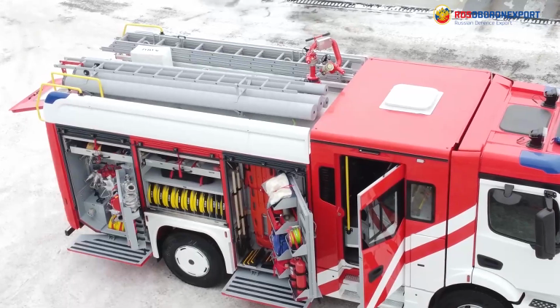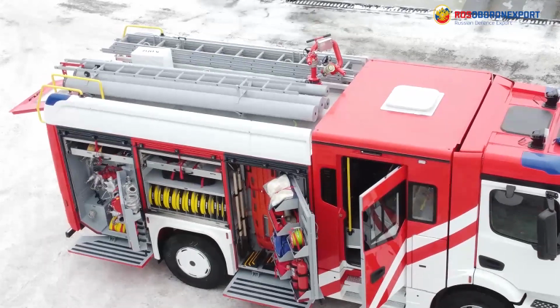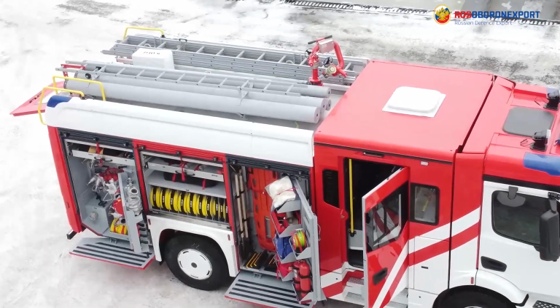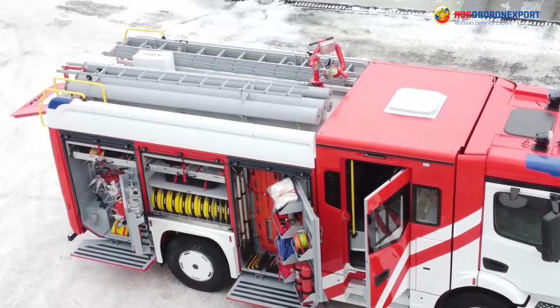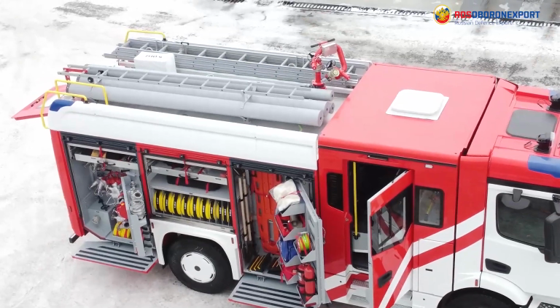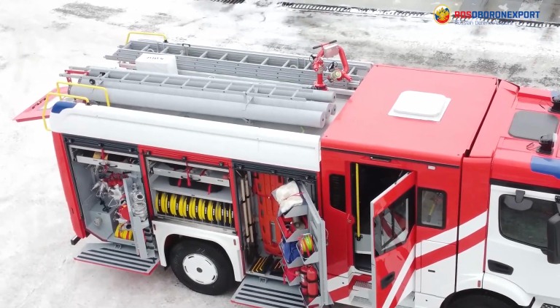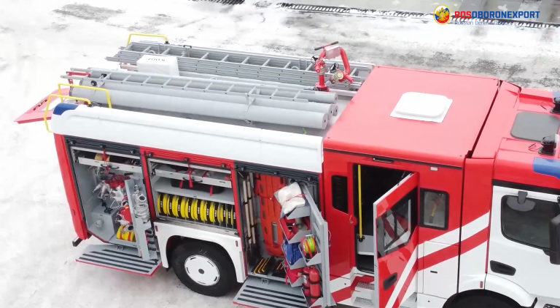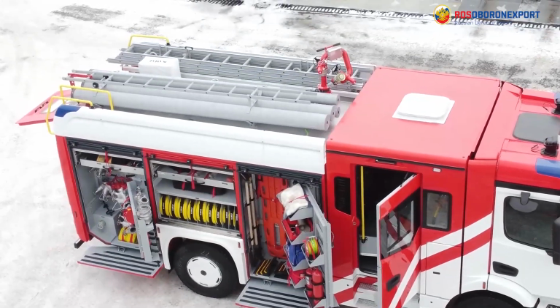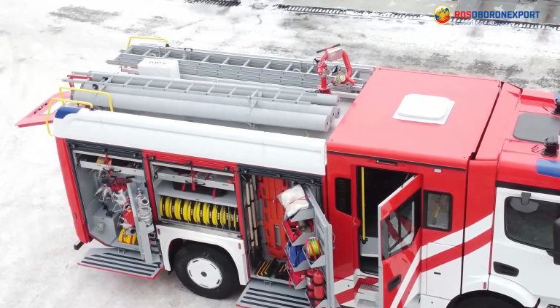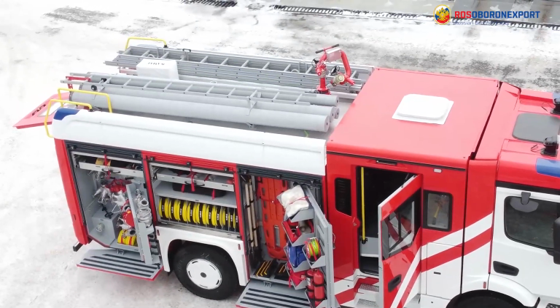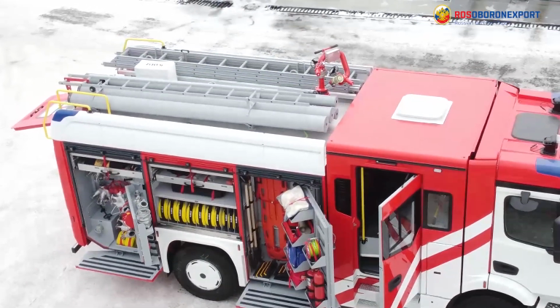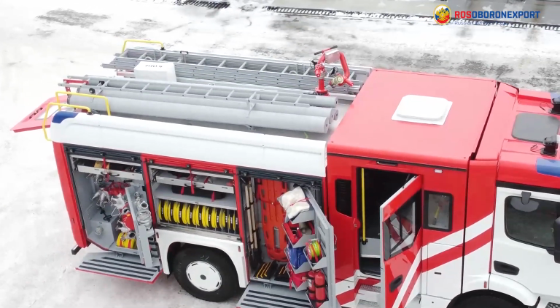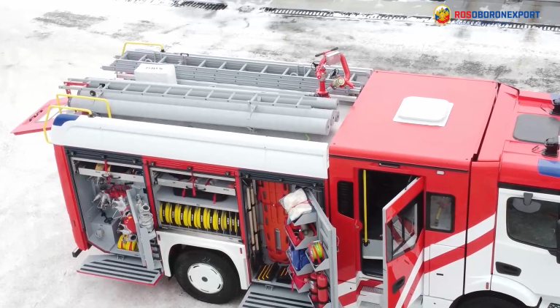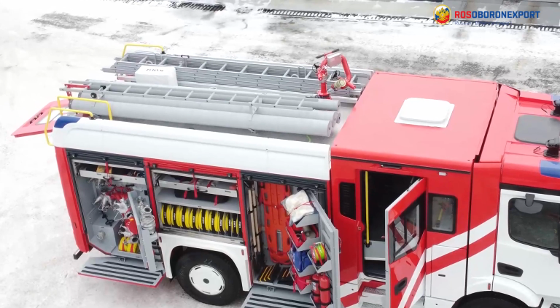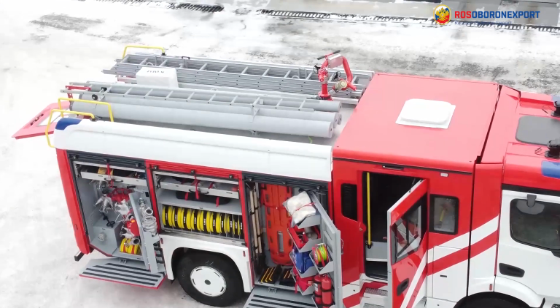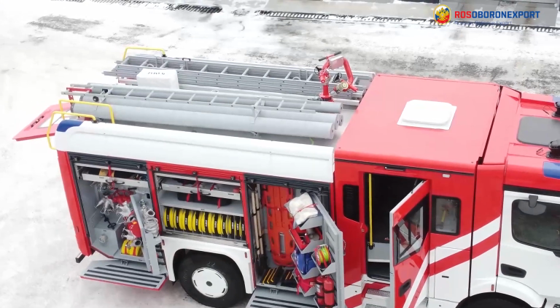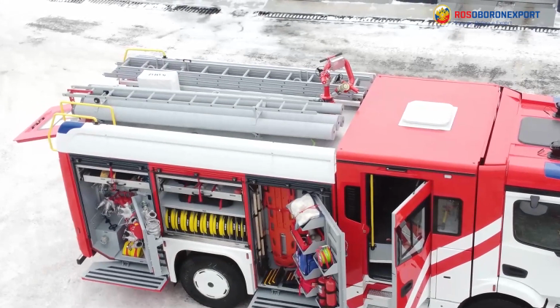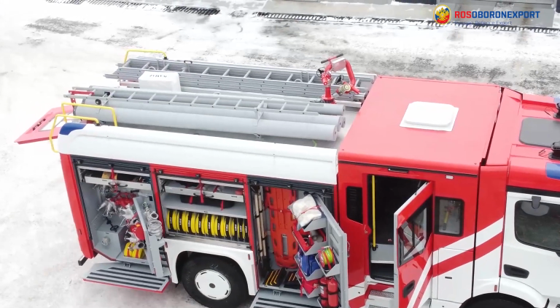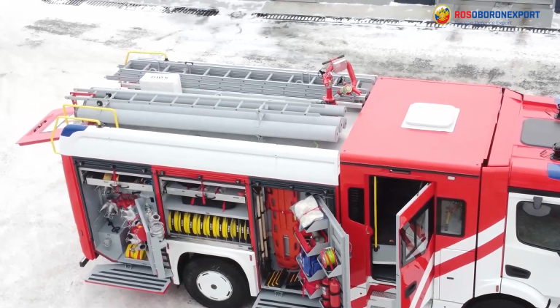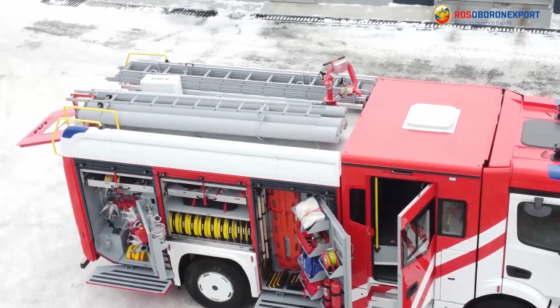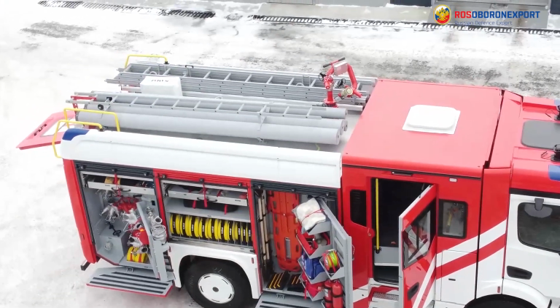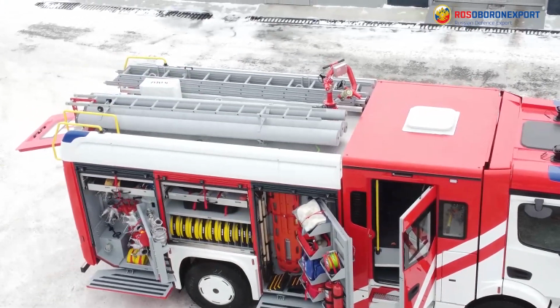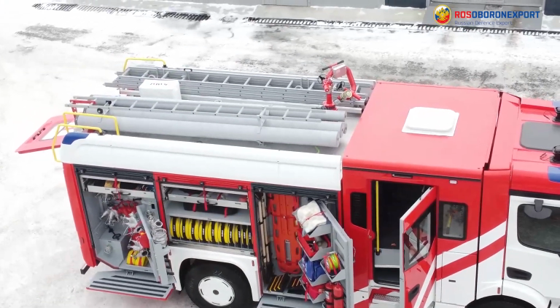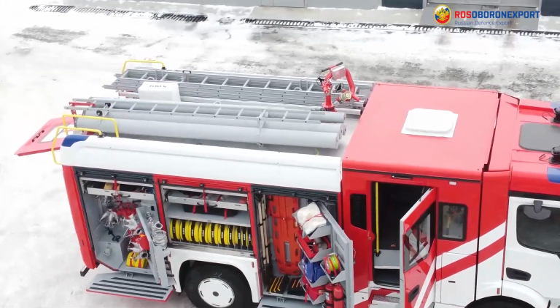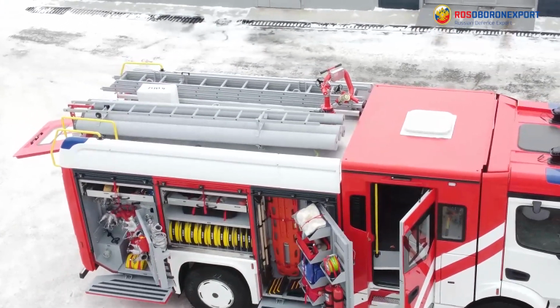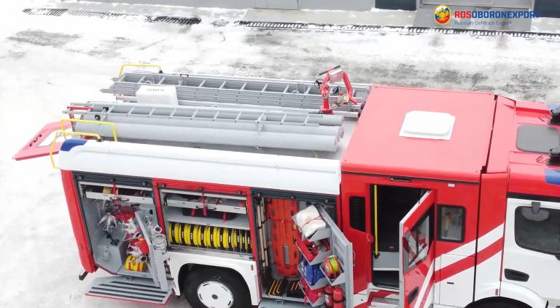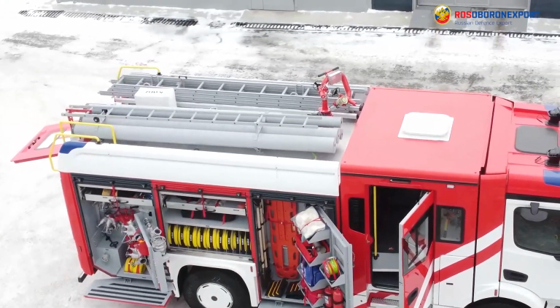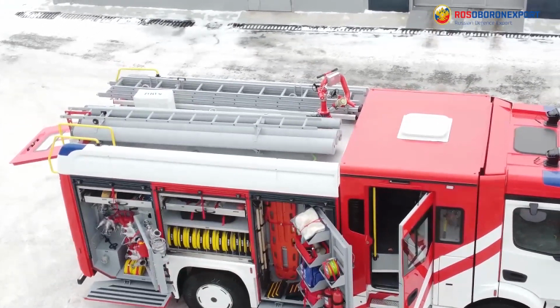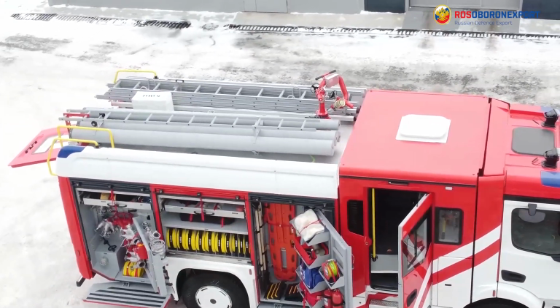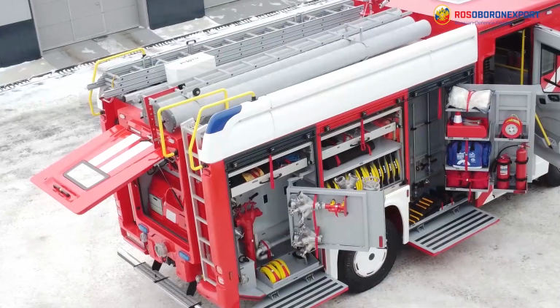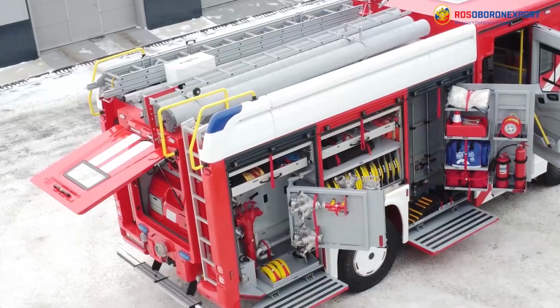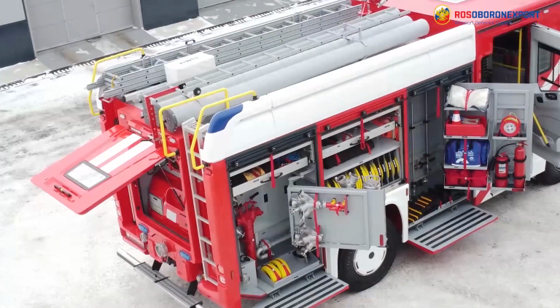Available equipment and features include a remote-controlled quick-detachable water cannon, a lifting telescopic light tower, and the ability to electronically control the pump and water-foam facilities.